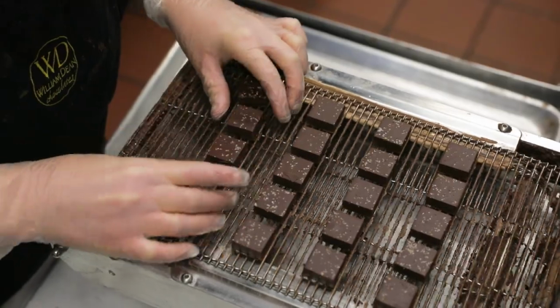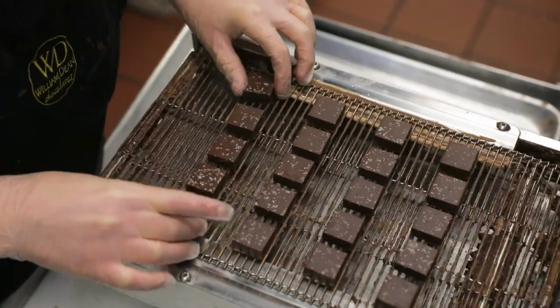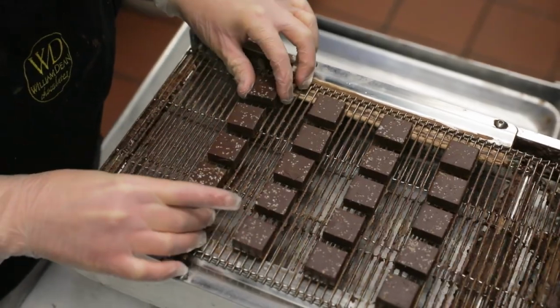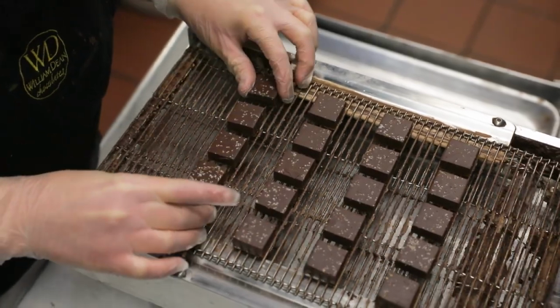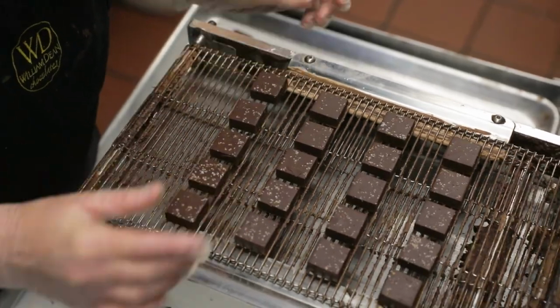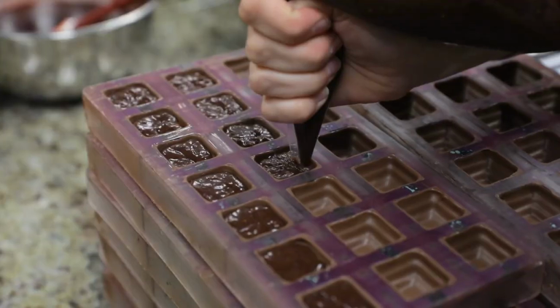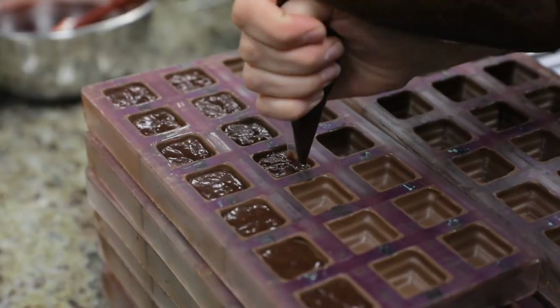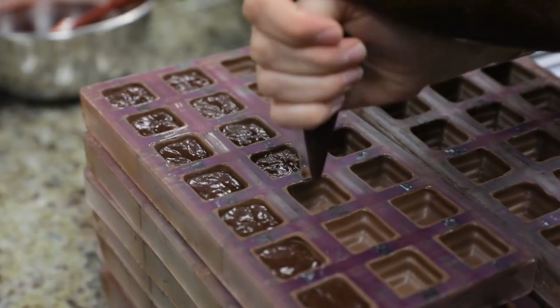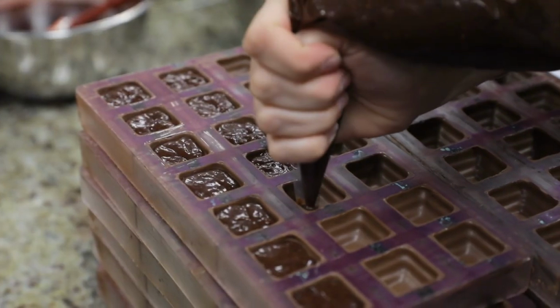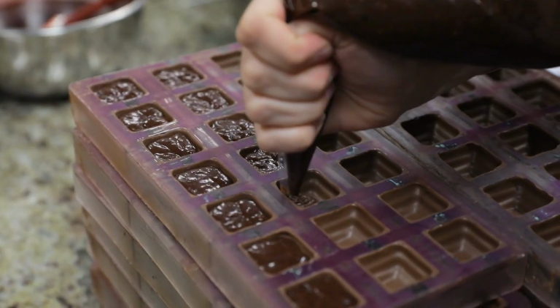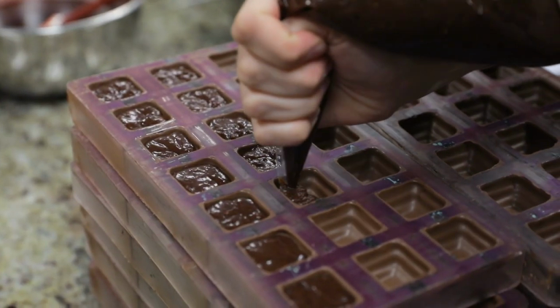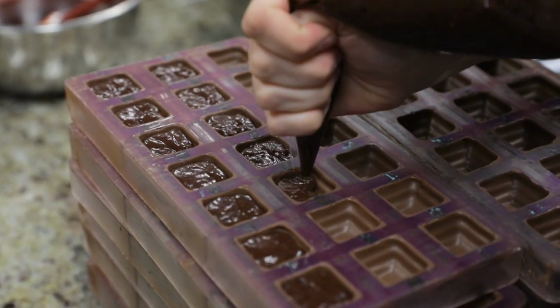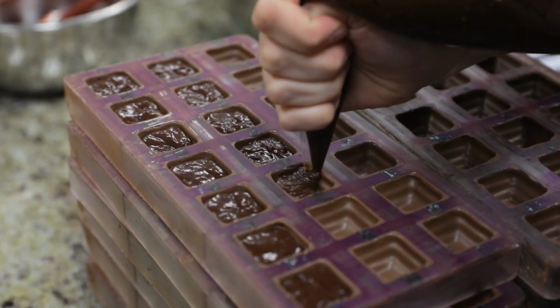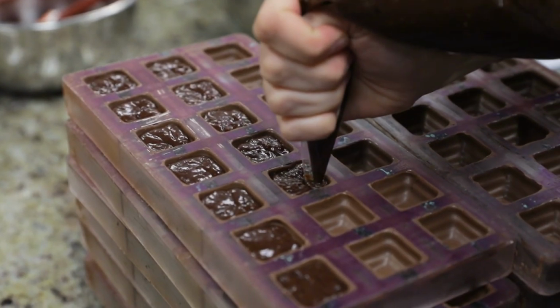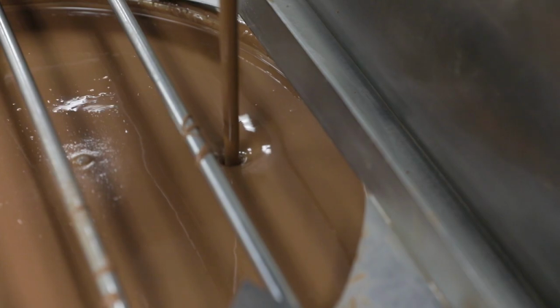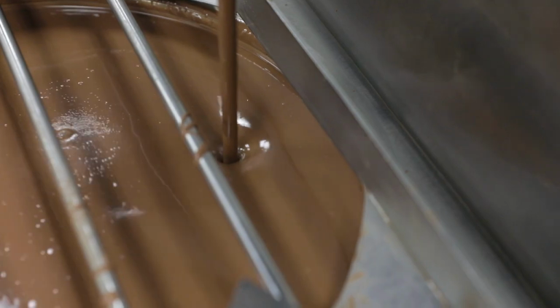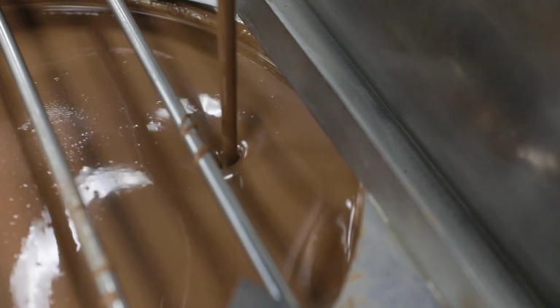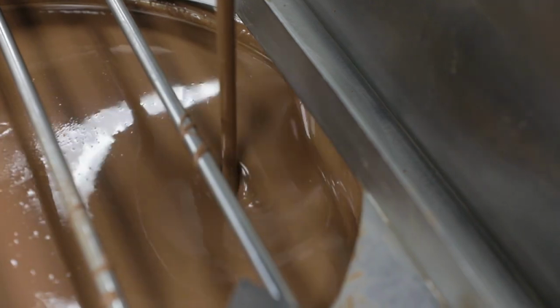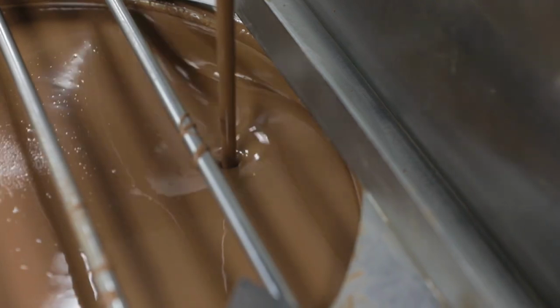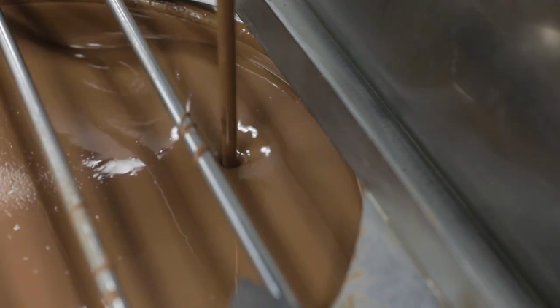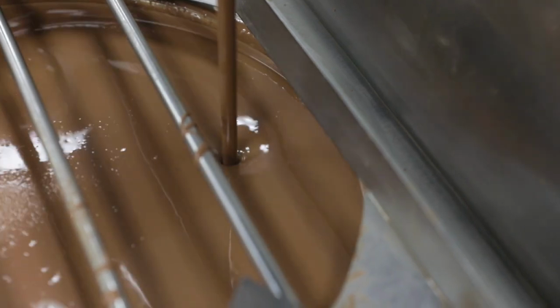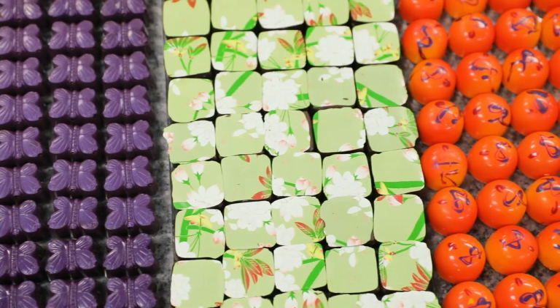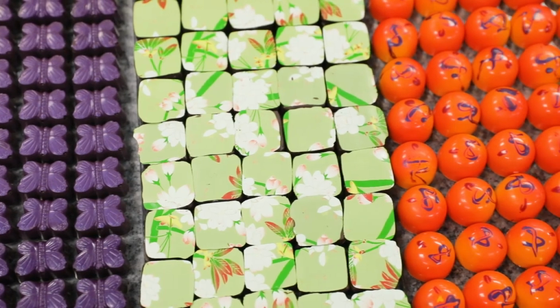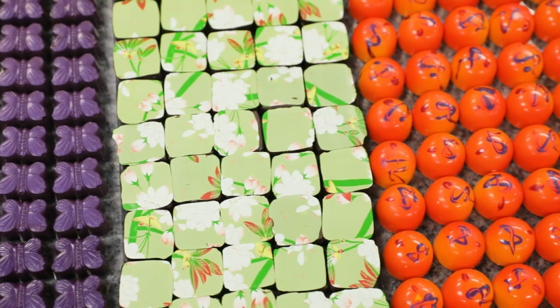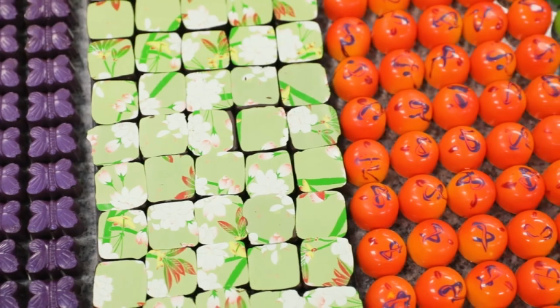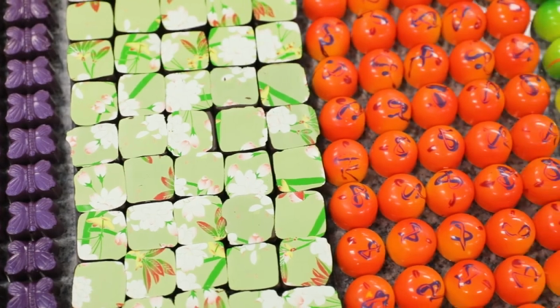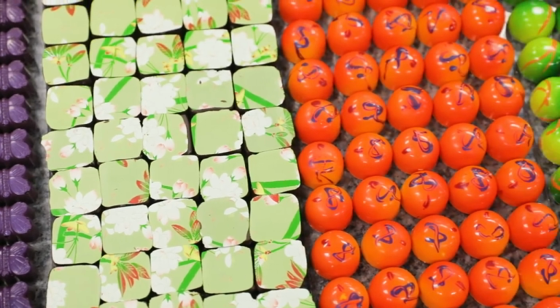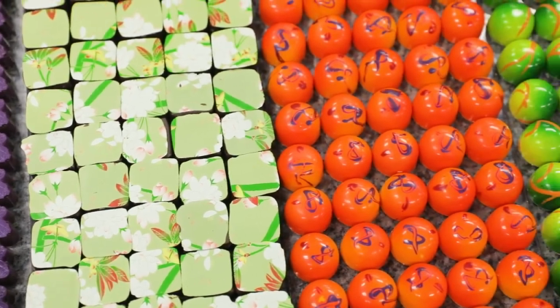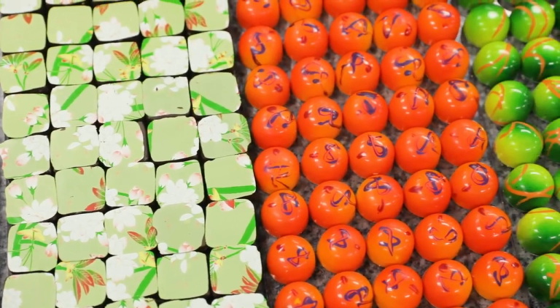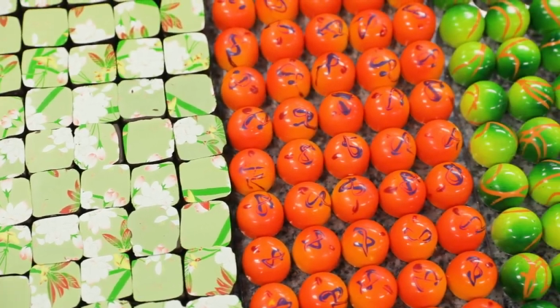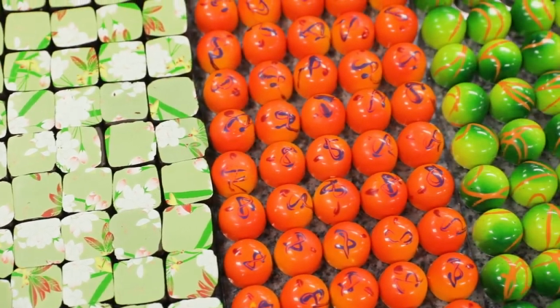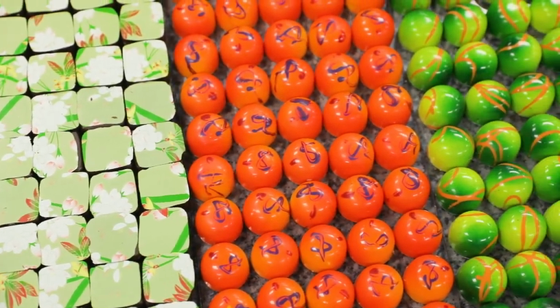Honestly, the second I touched chocolate I knew this is the medium I wanted to express myself with.